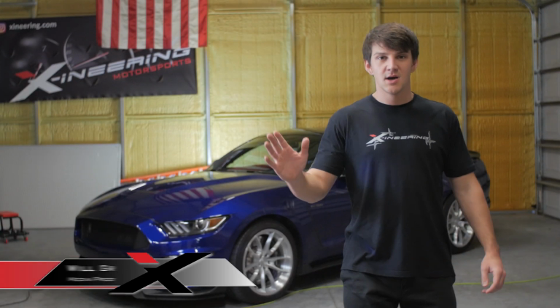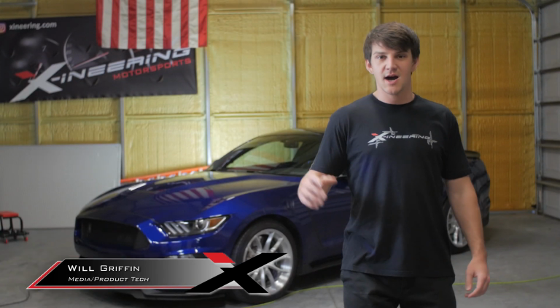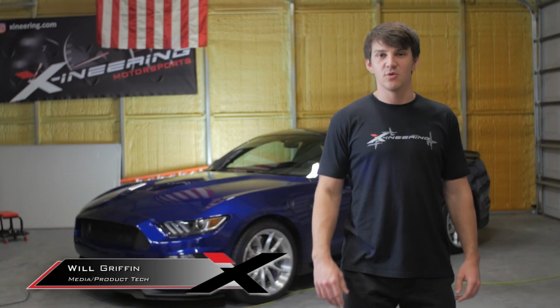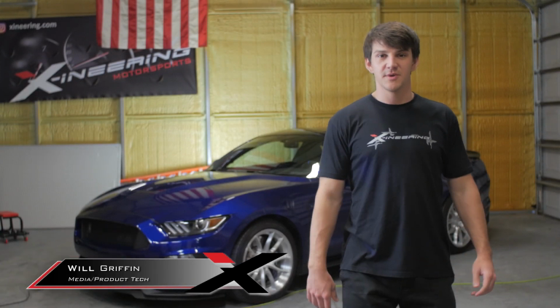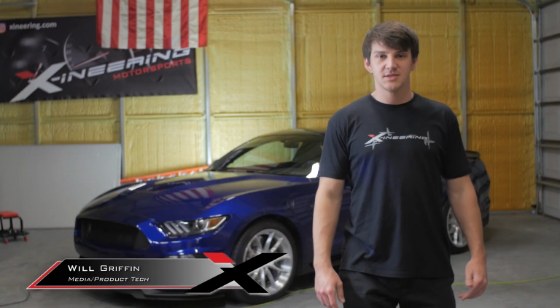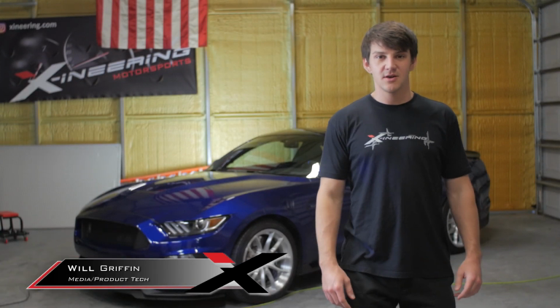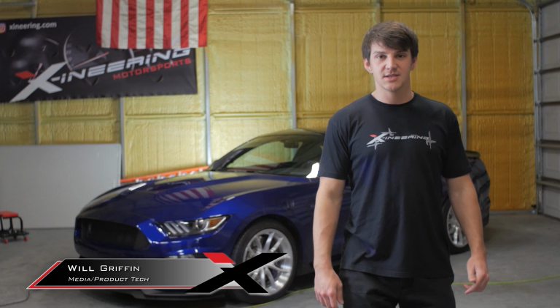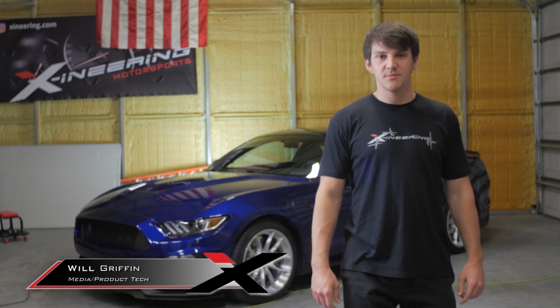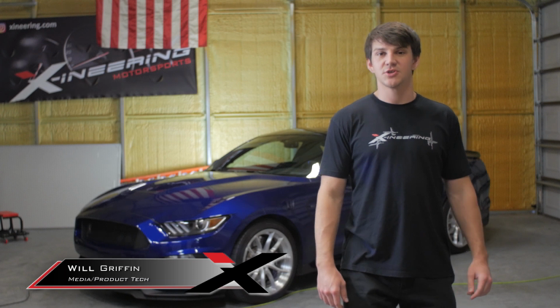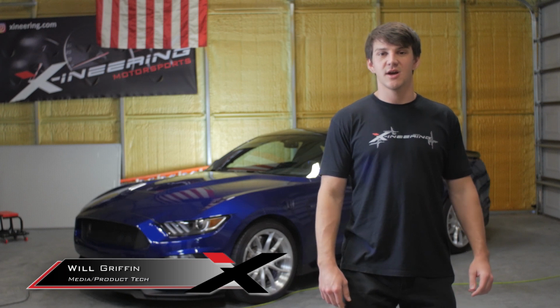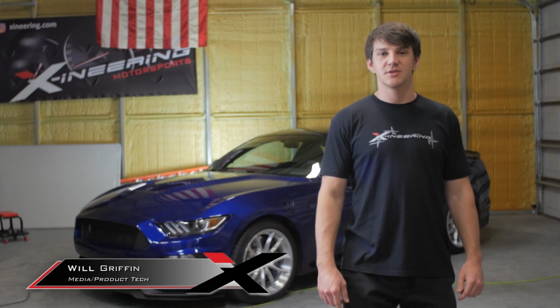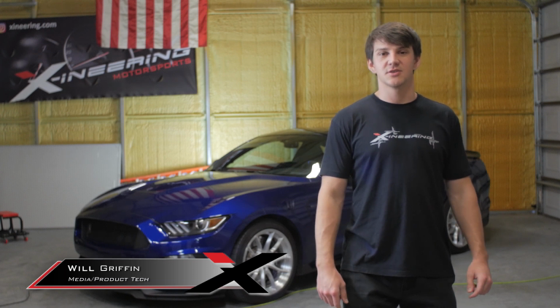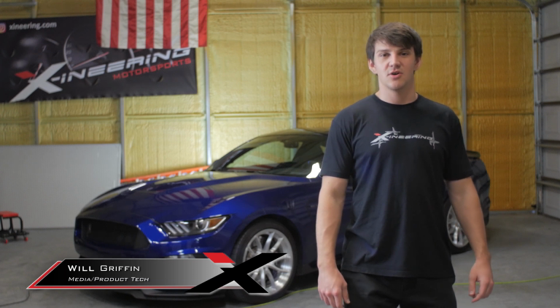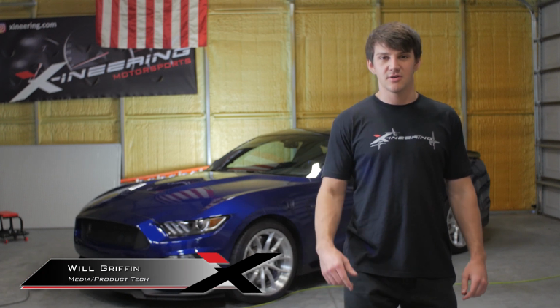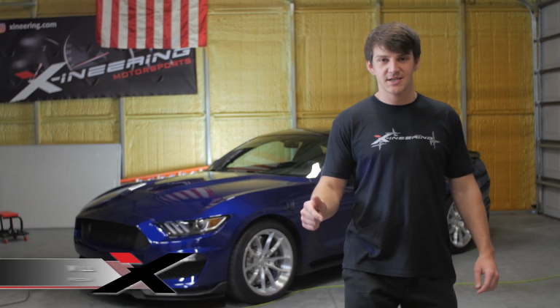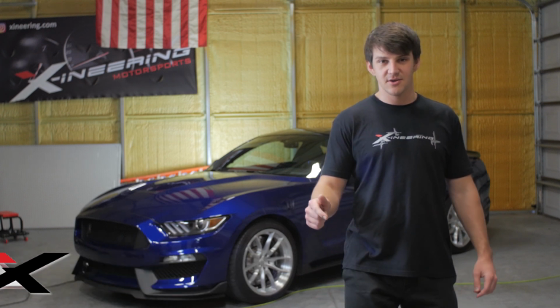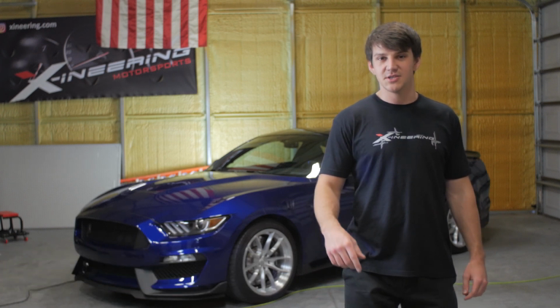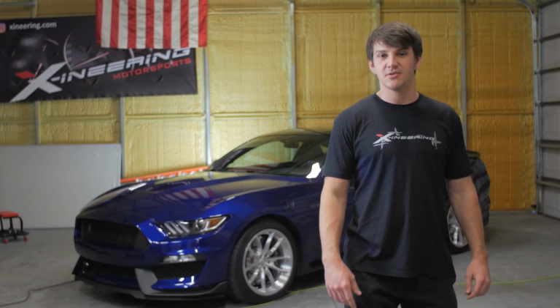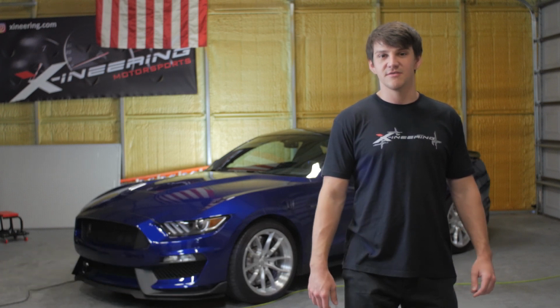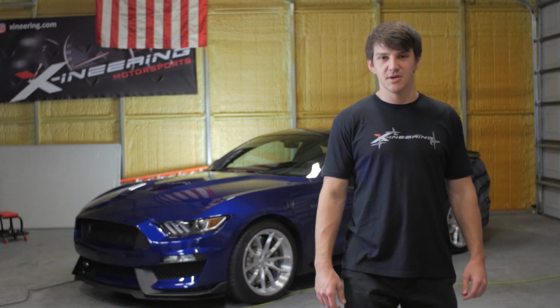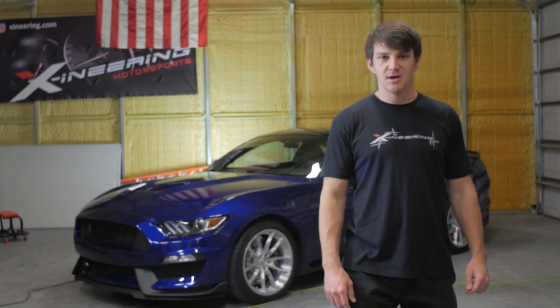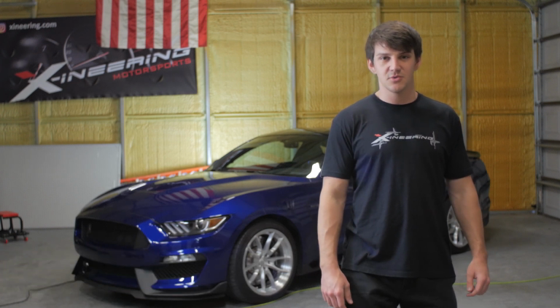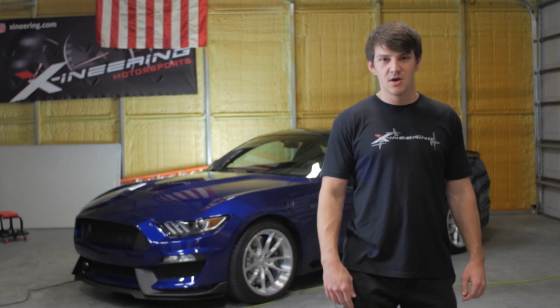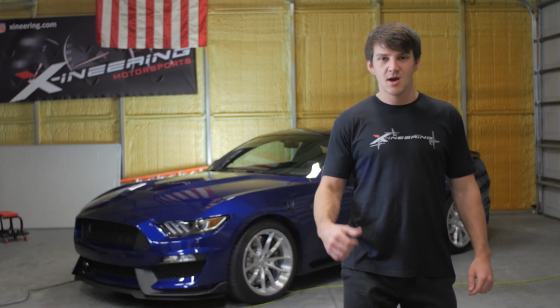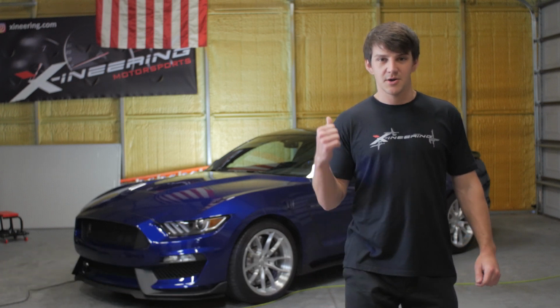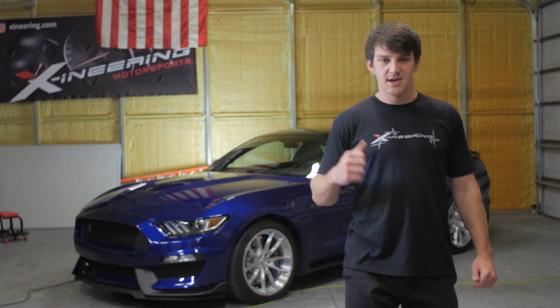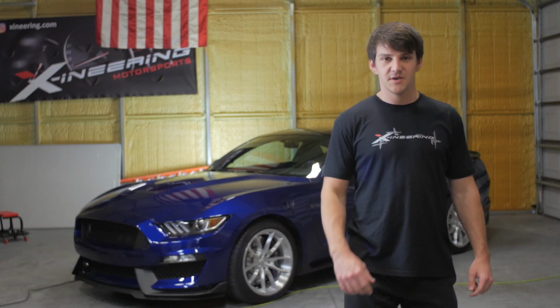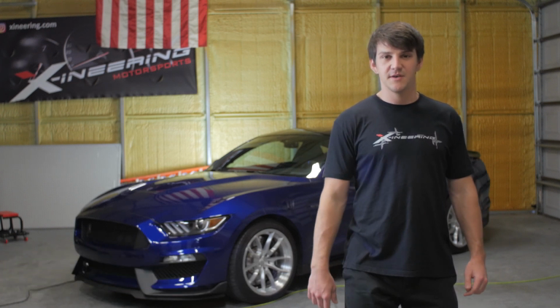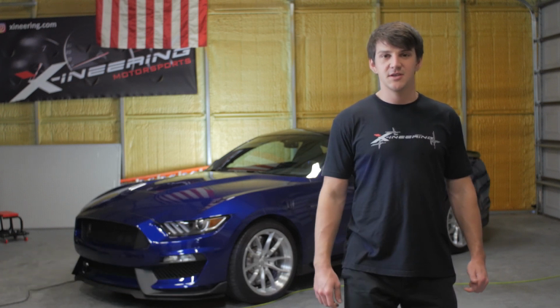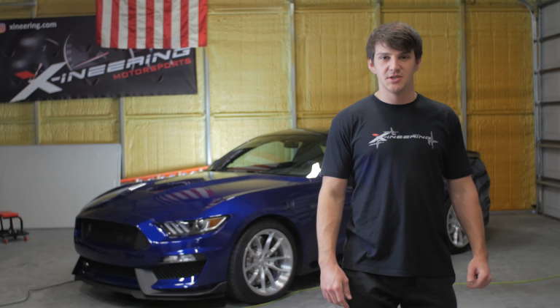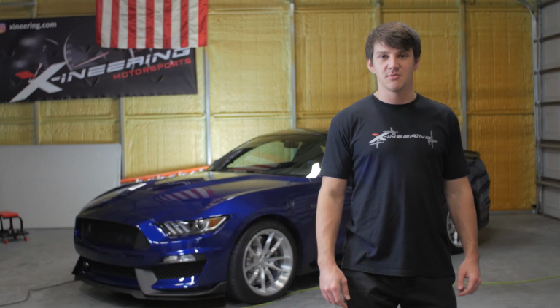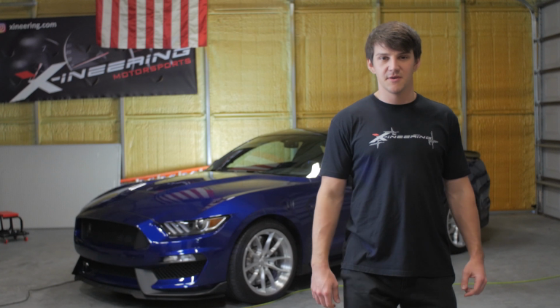Hi, I'm Will from Exnerian and today I'm going to show you how to install your Exnerian downshift blip module on your S550 GT350.